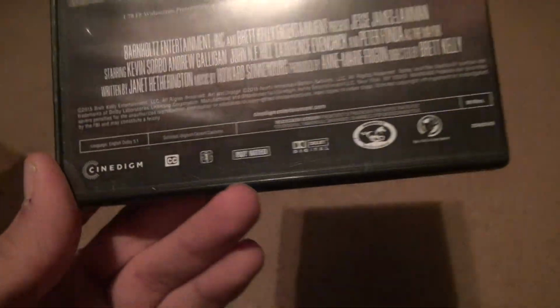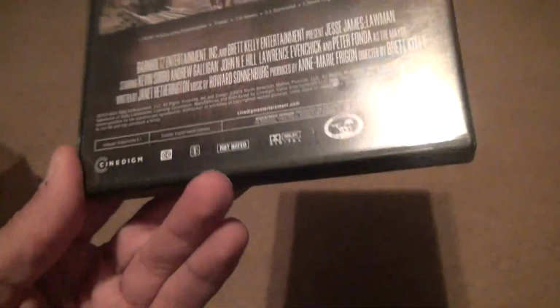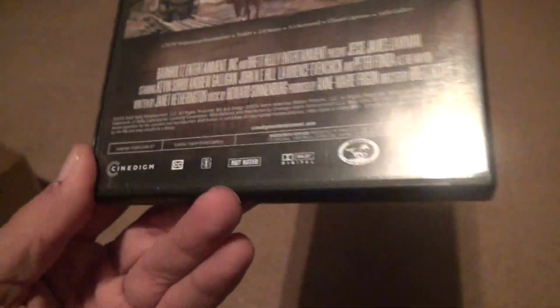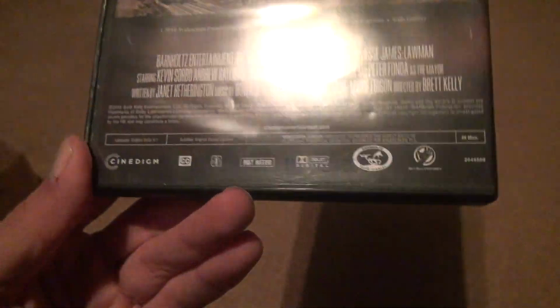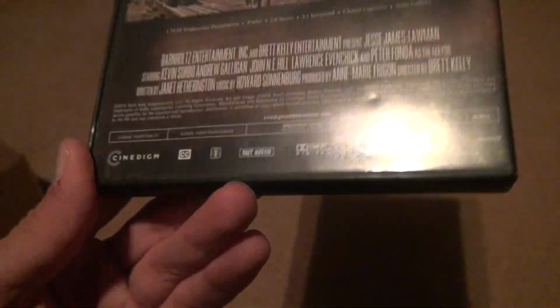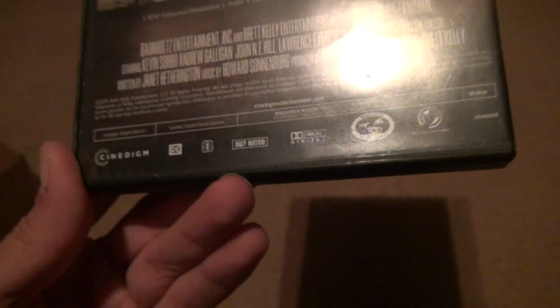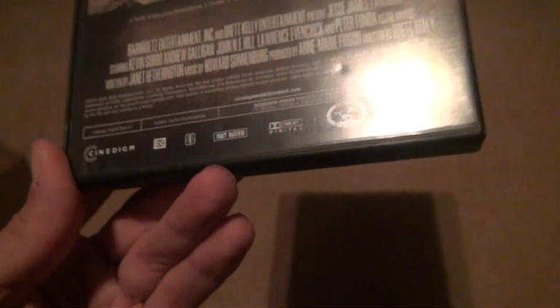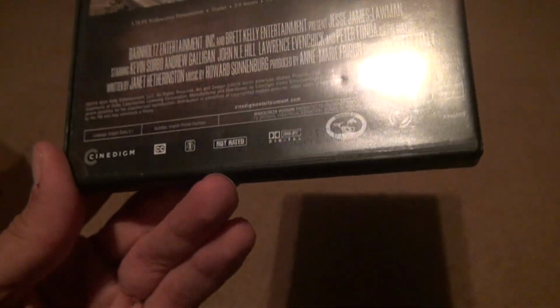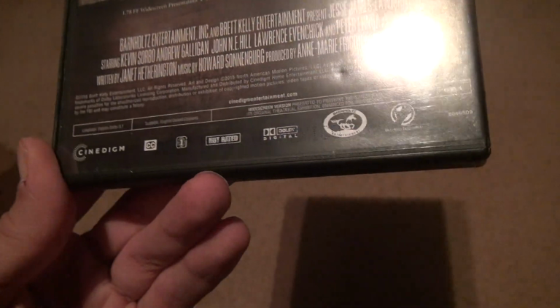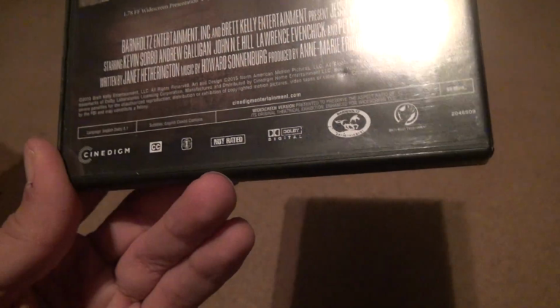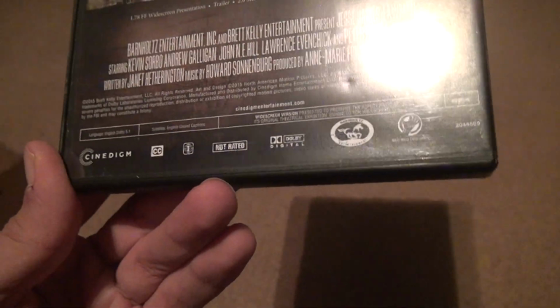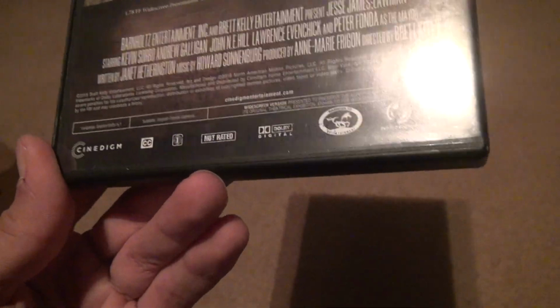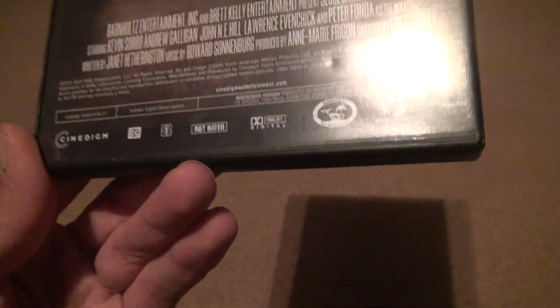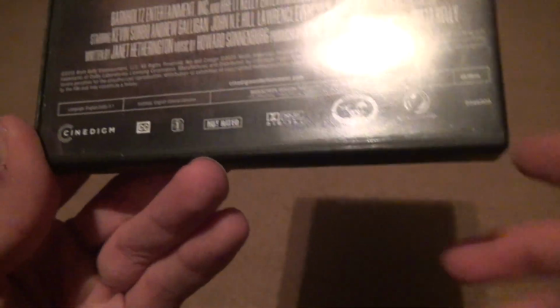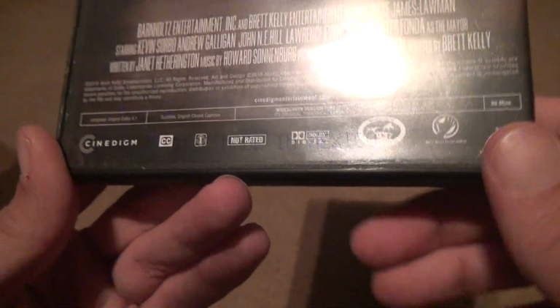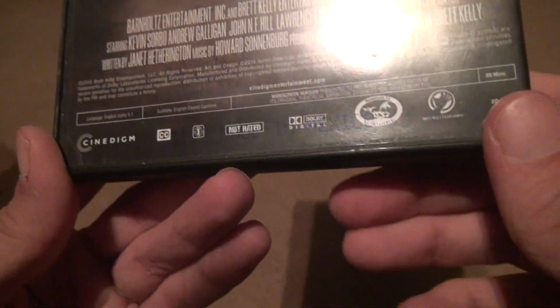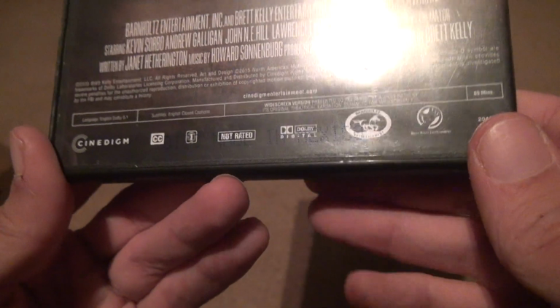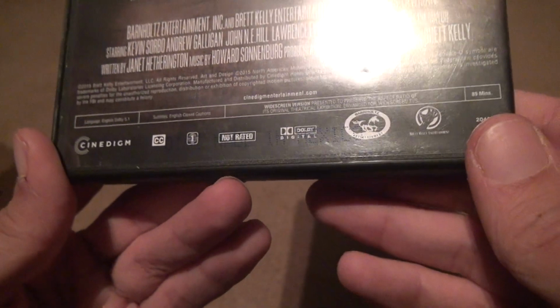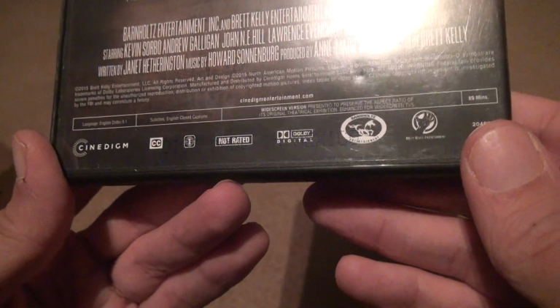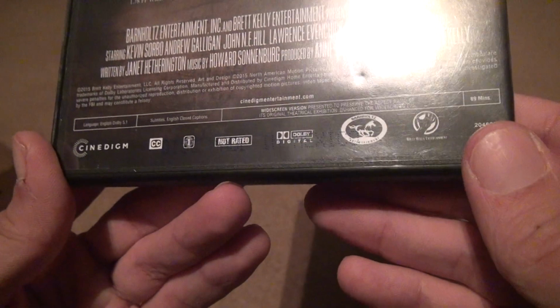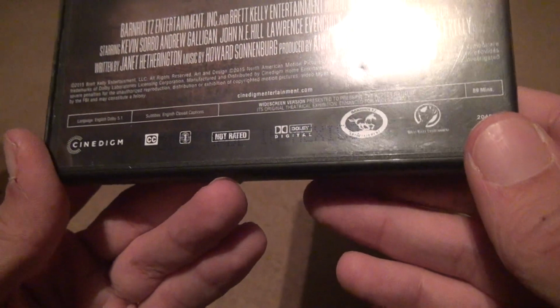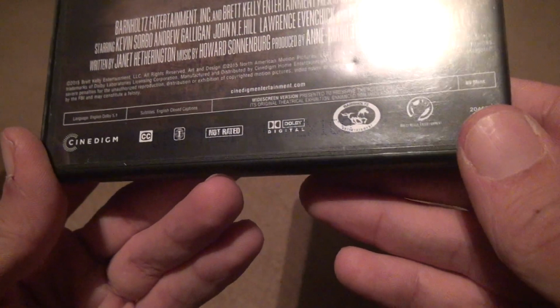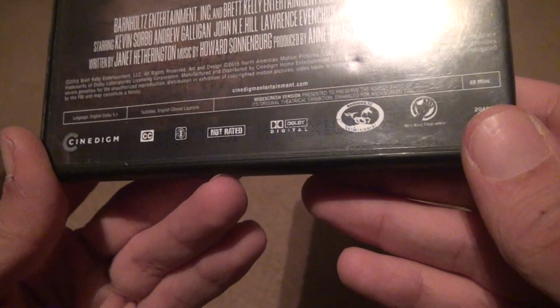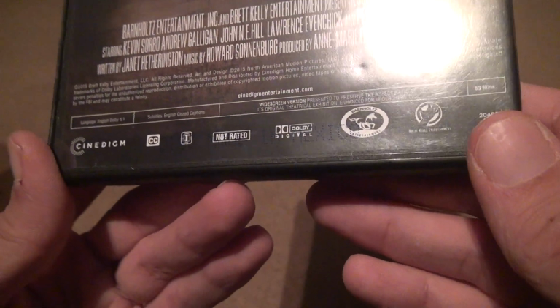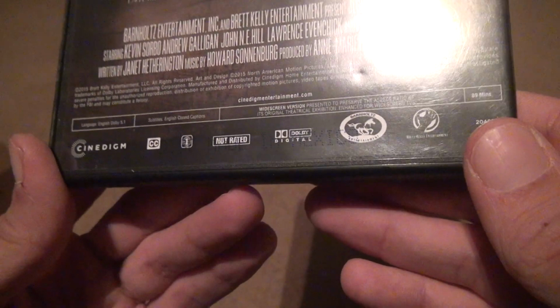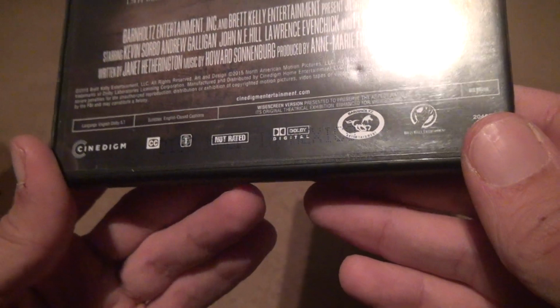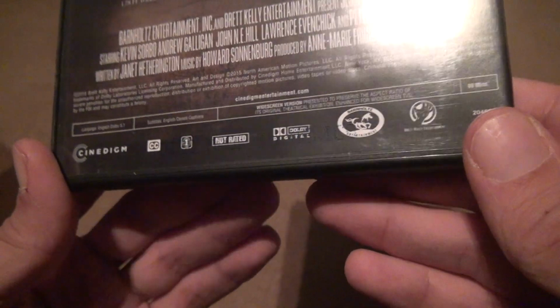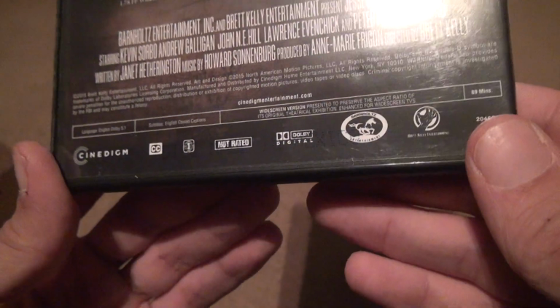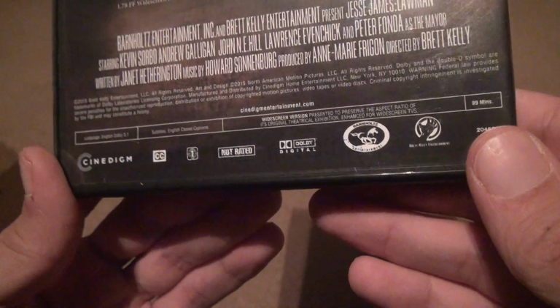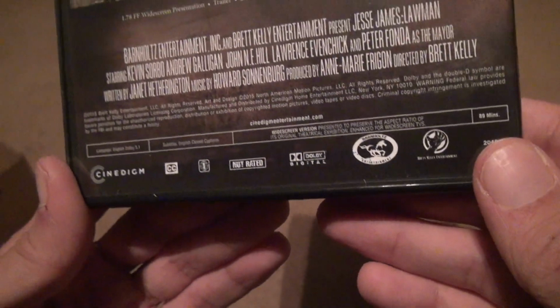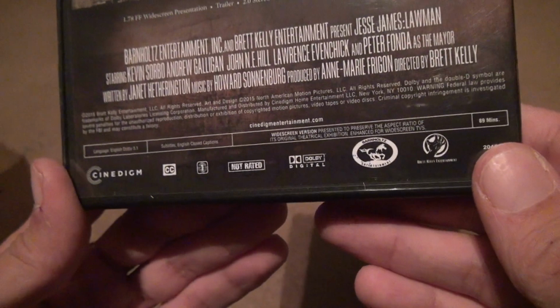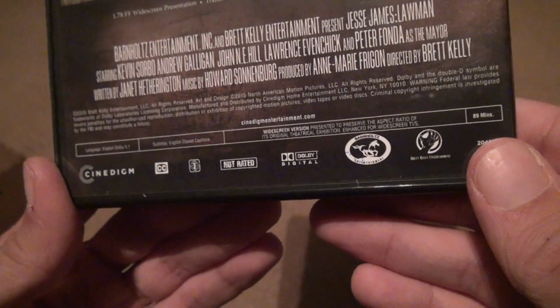It's got Dolby Digital 5.1, but it's only 89 minutes. This movie looks like it sucks.